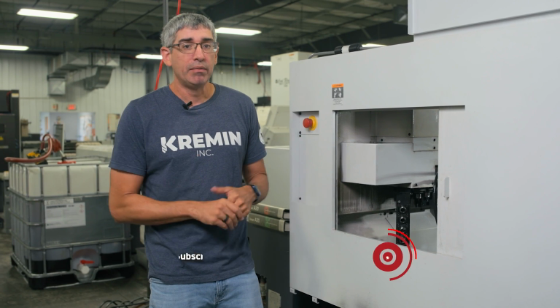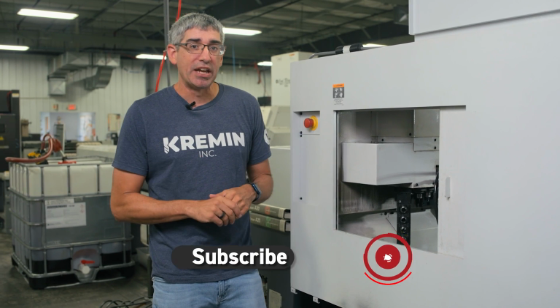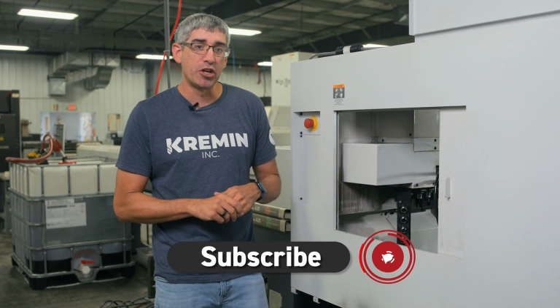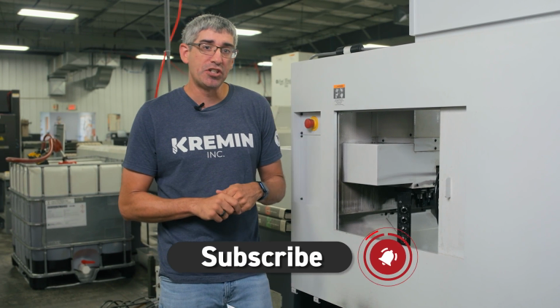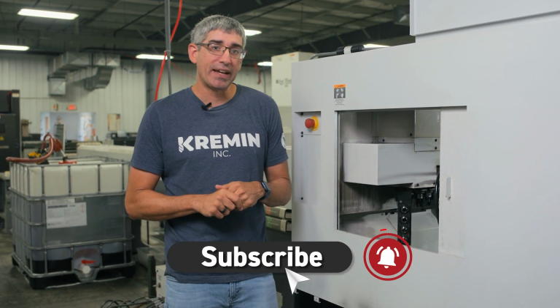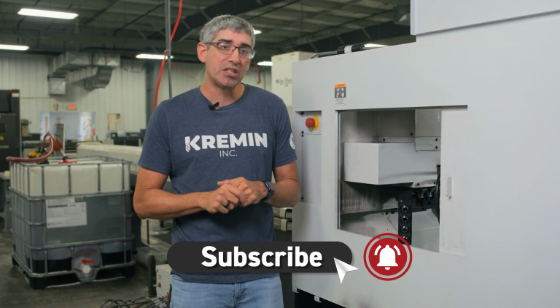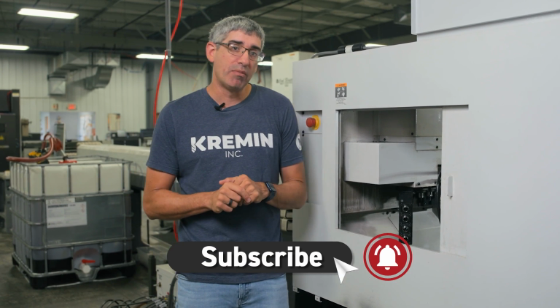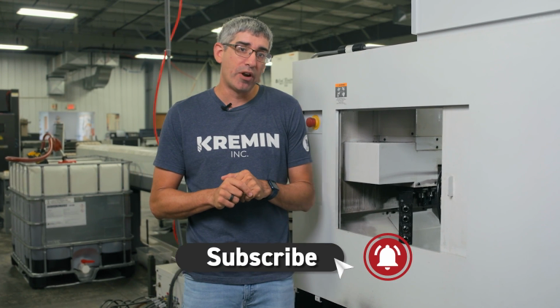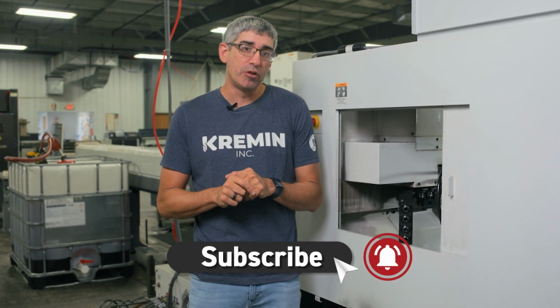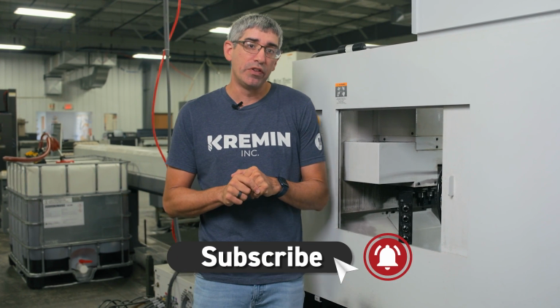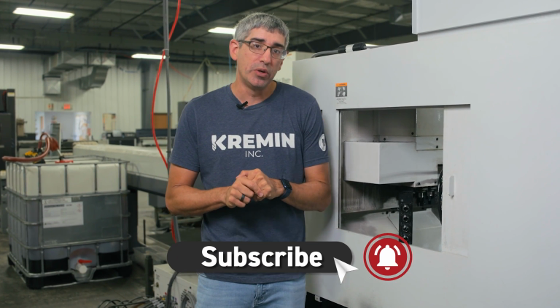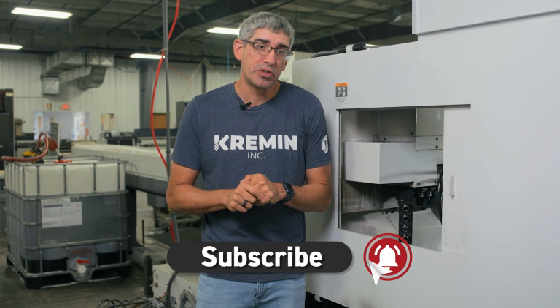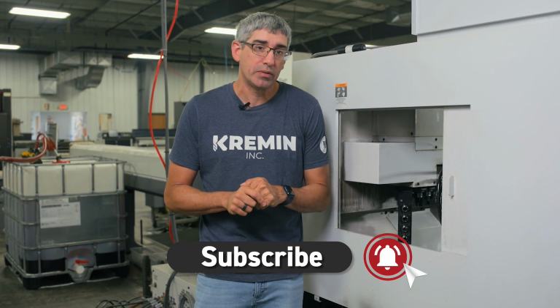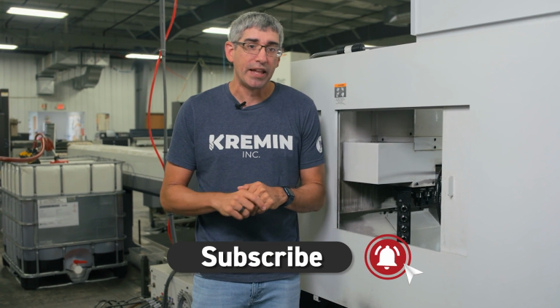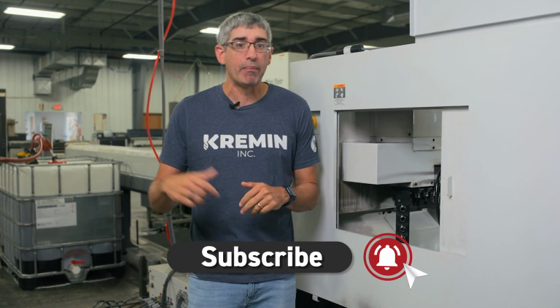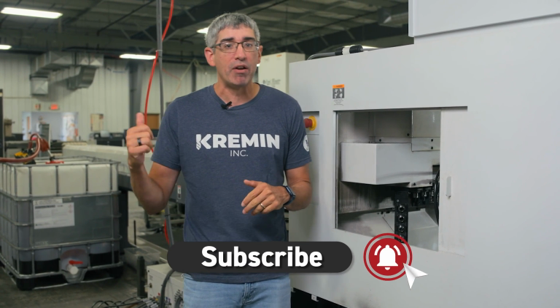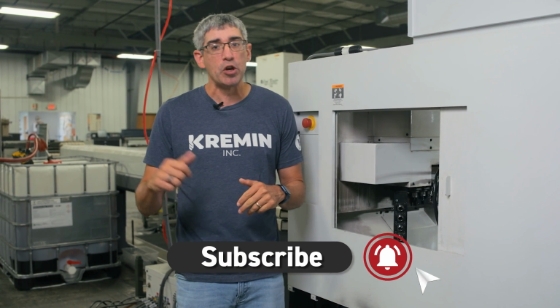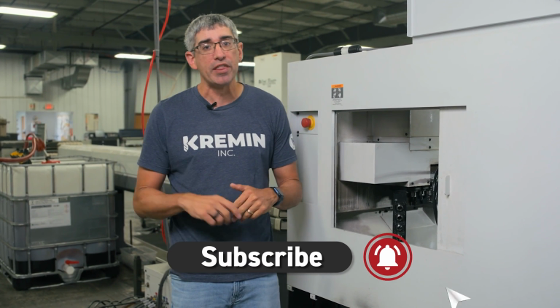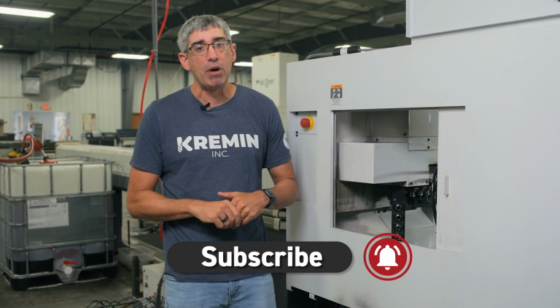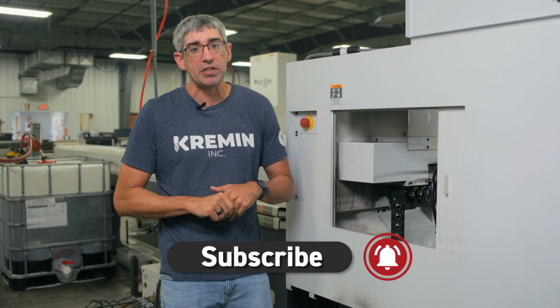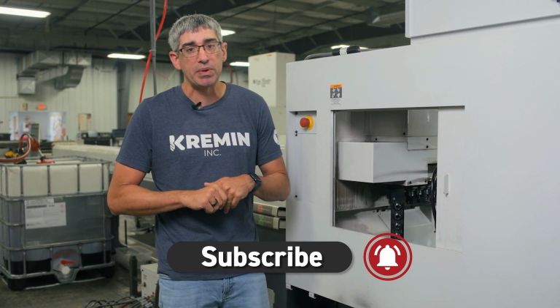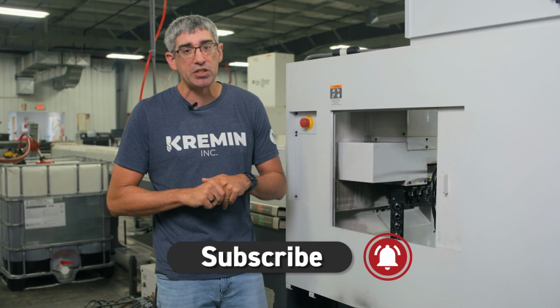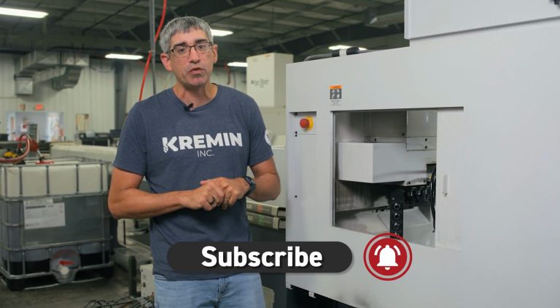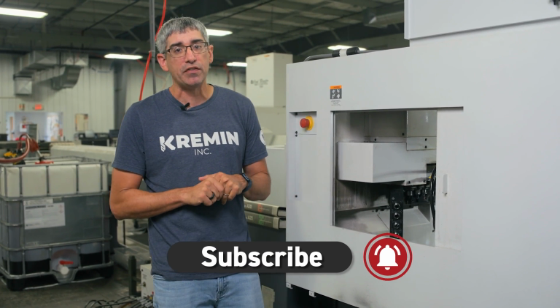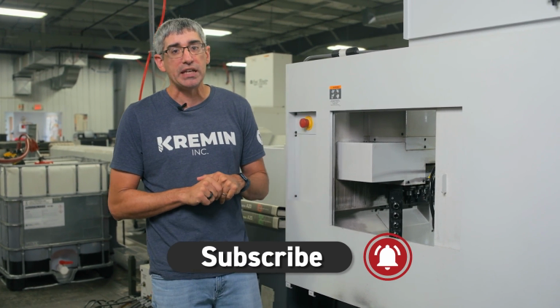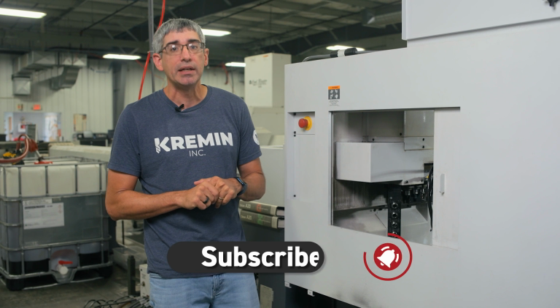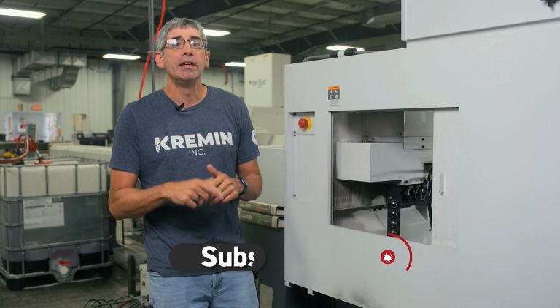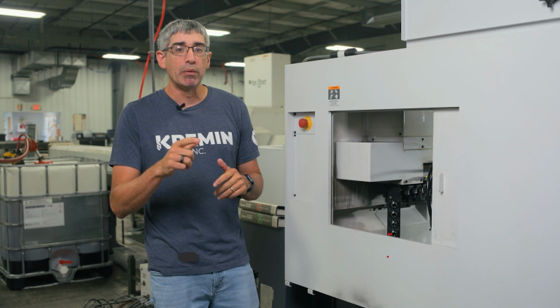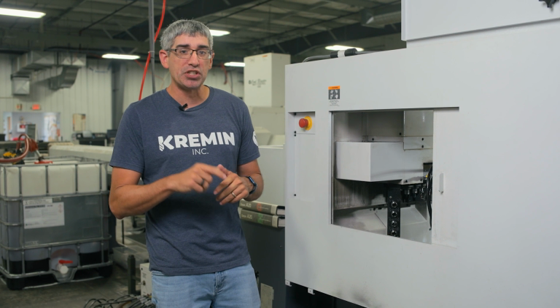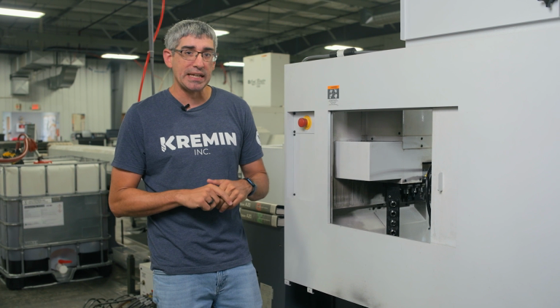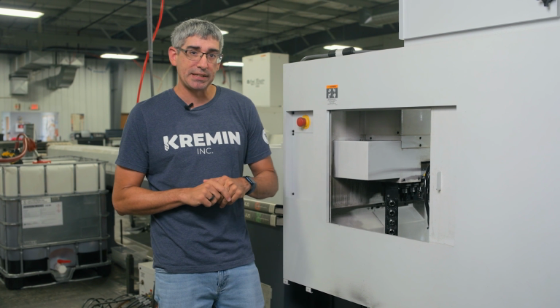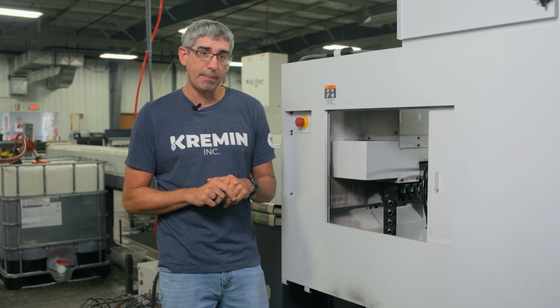Make sure you check out some of our other reviews, like my review on the Maltese V250, and we'll see you next time.